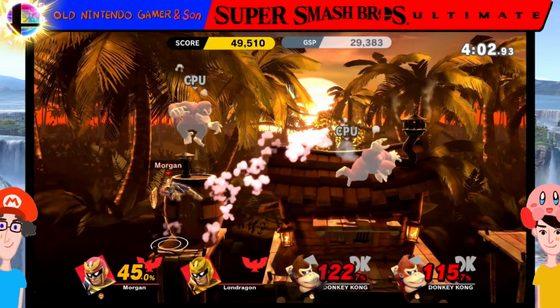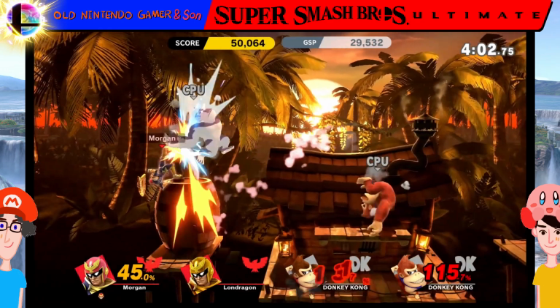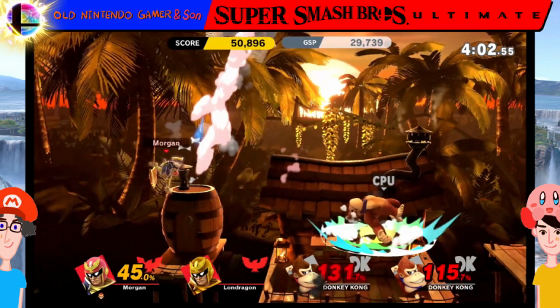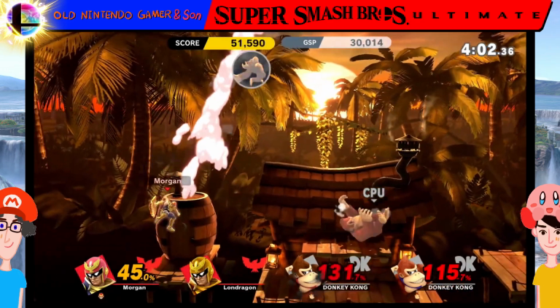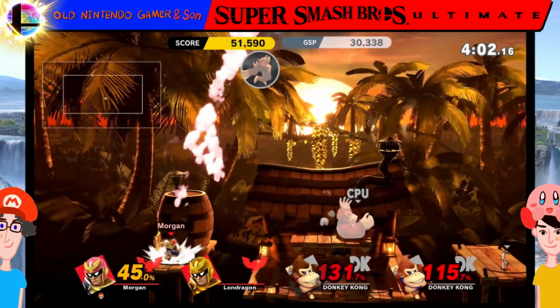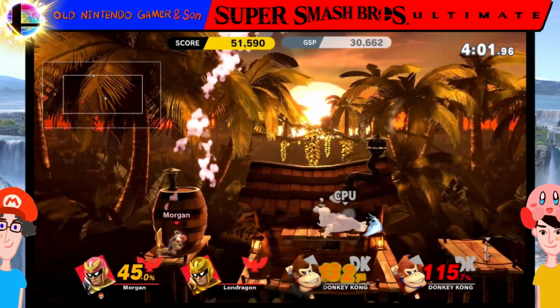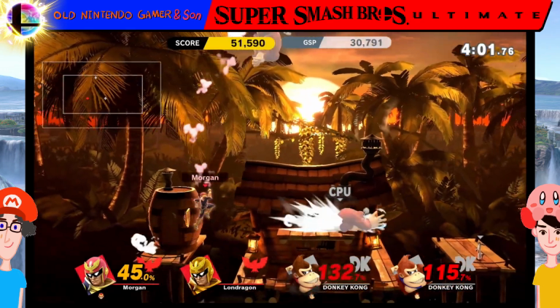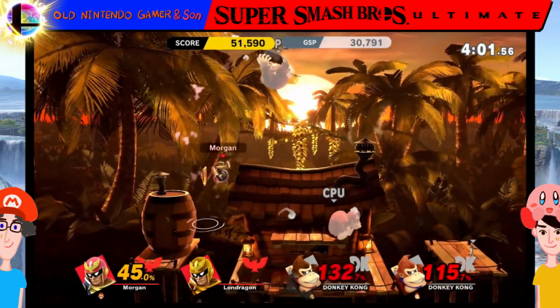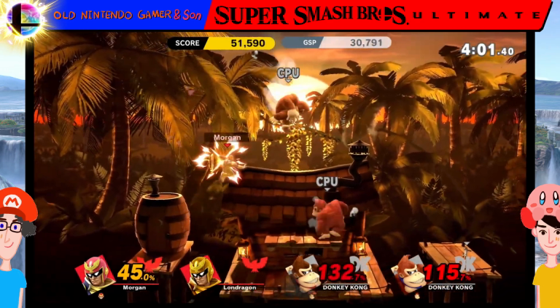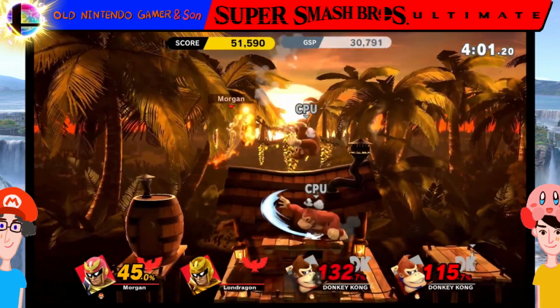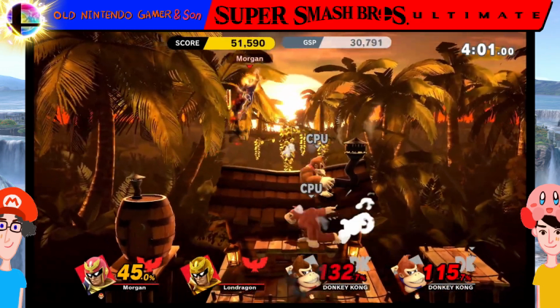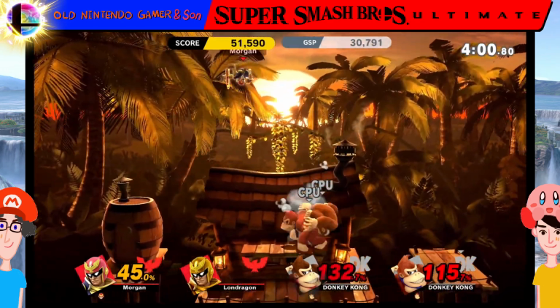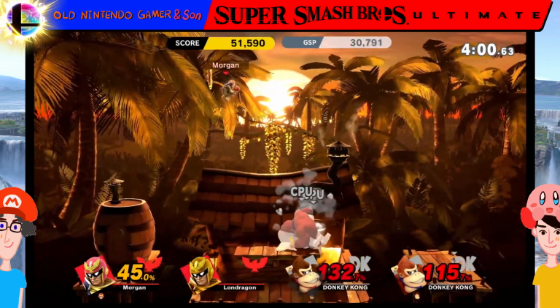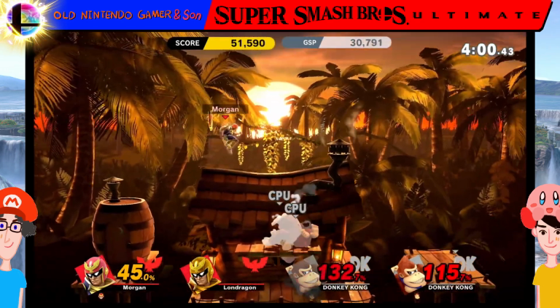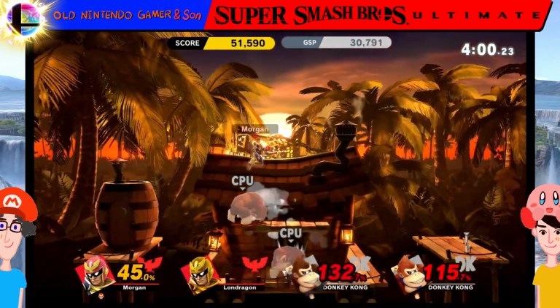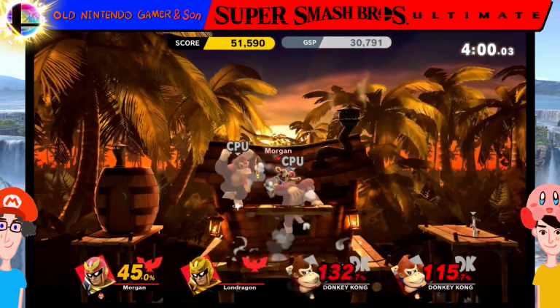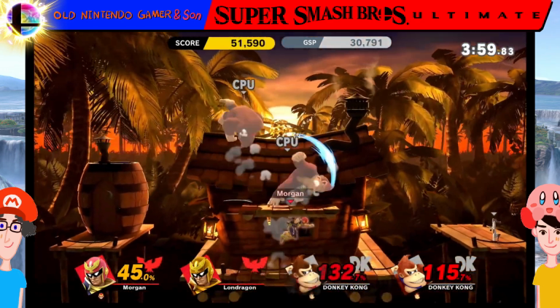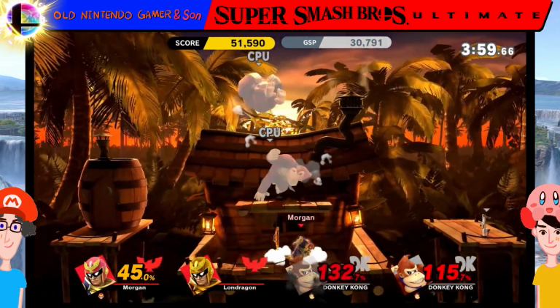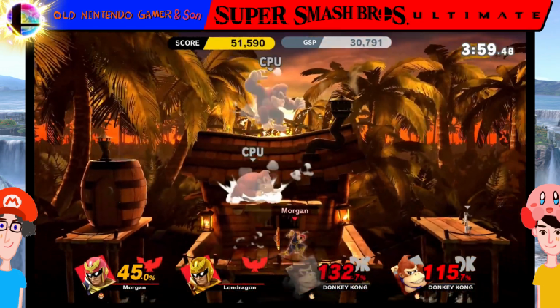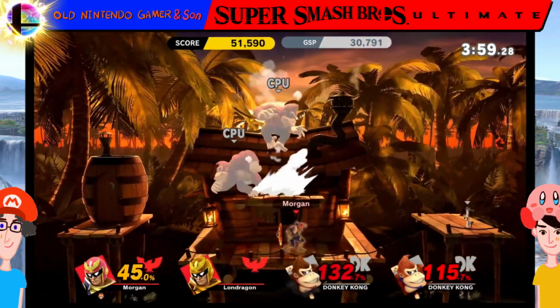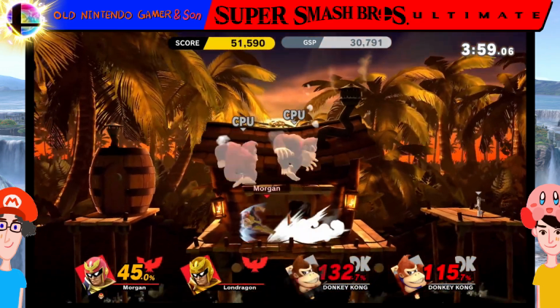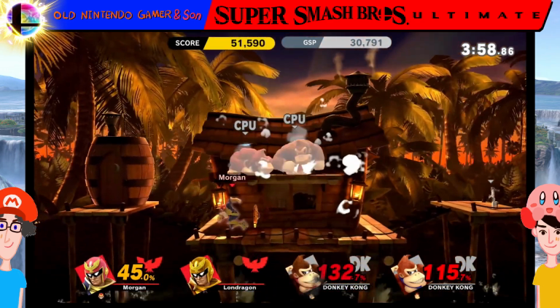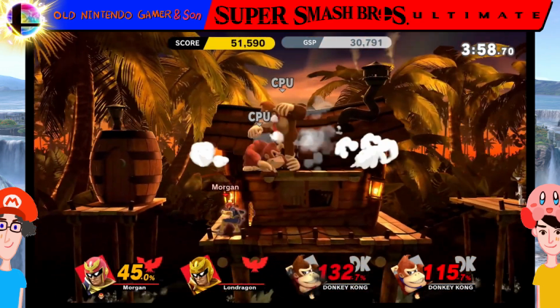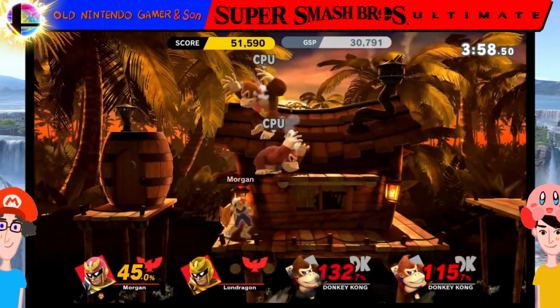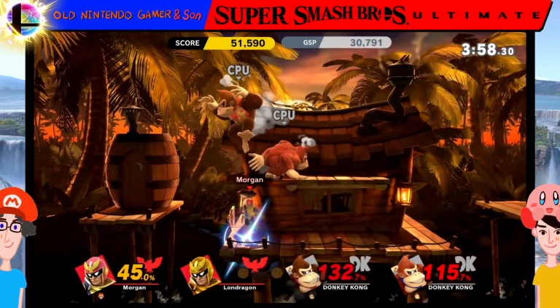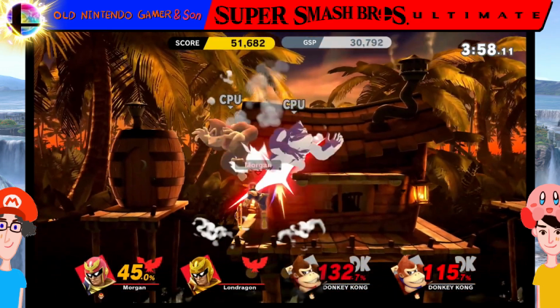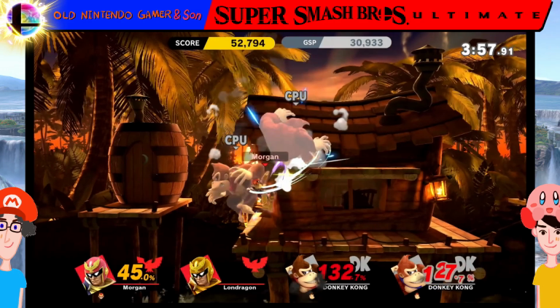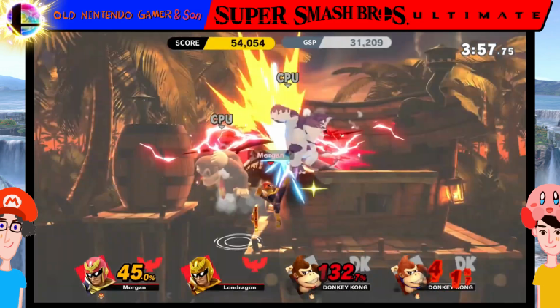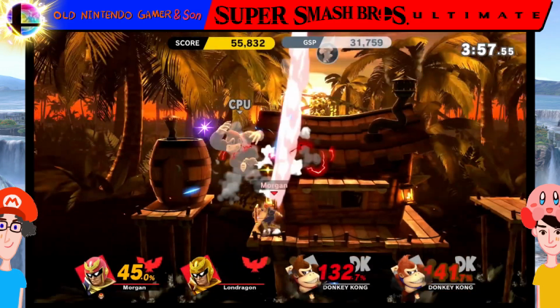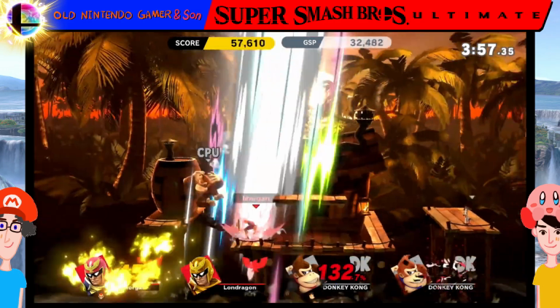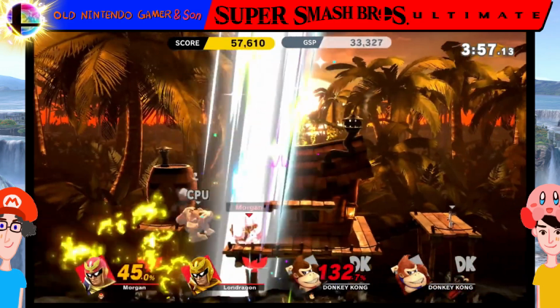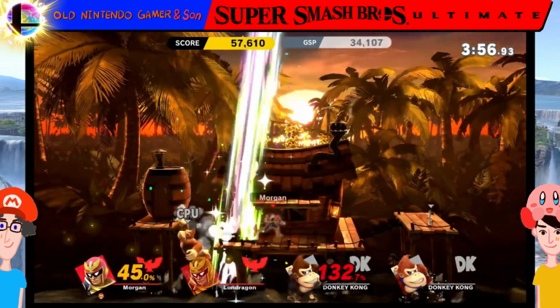Up B is very nice as well. It's a grabbing move. It won't do anything against bosses though.